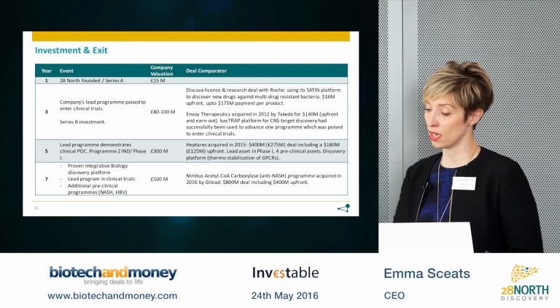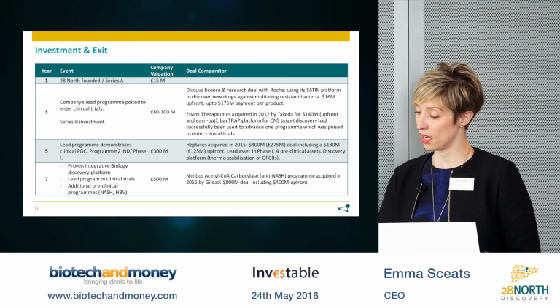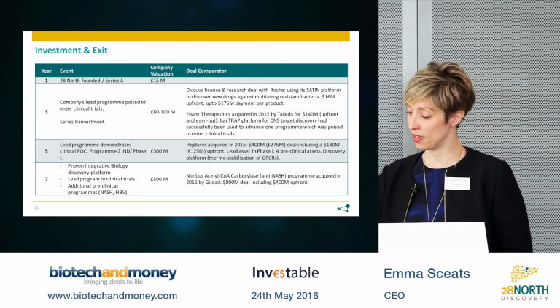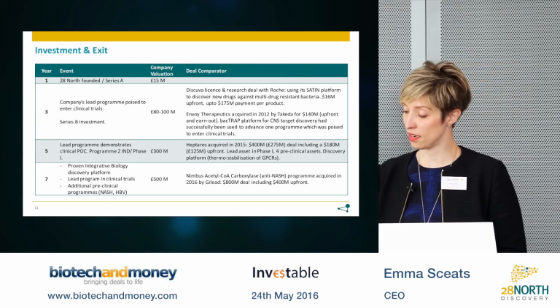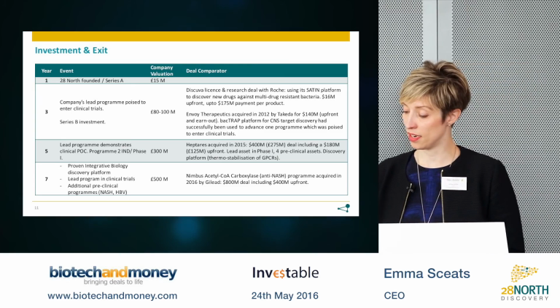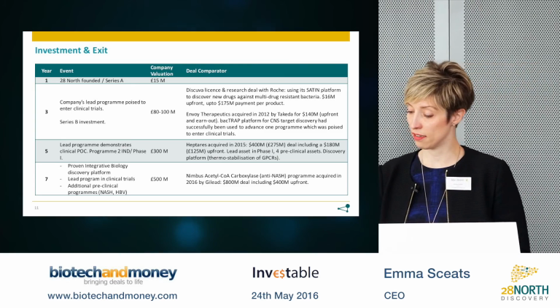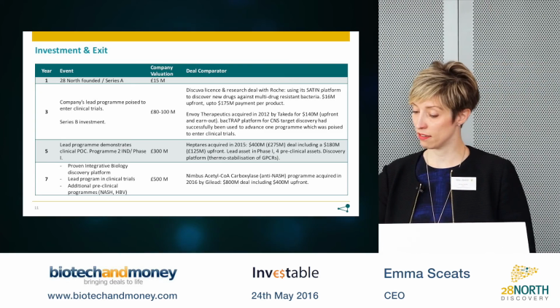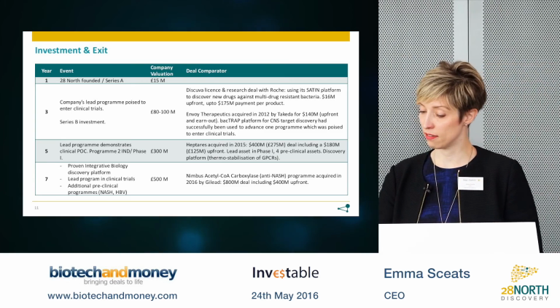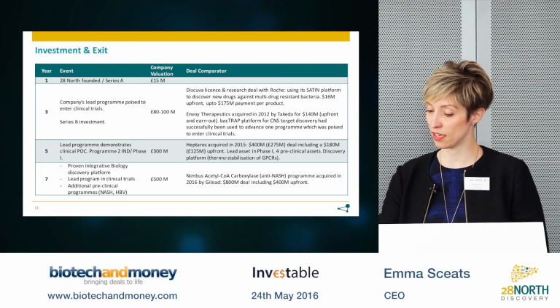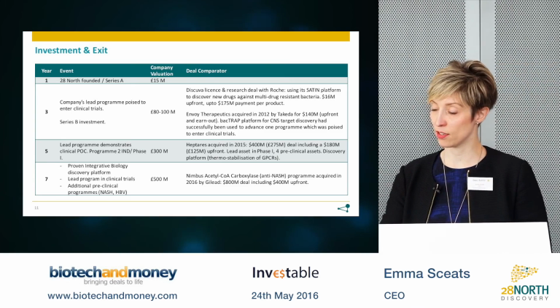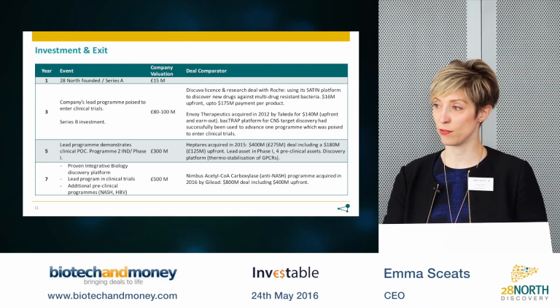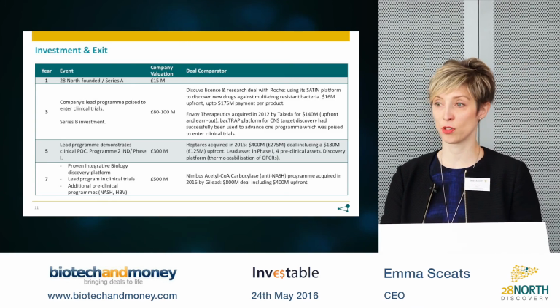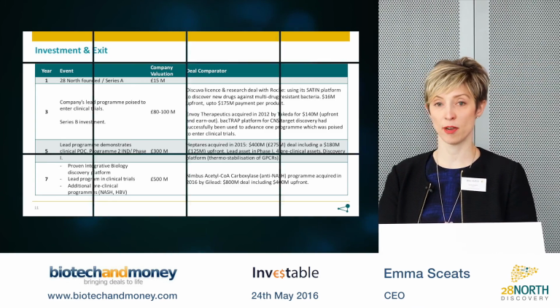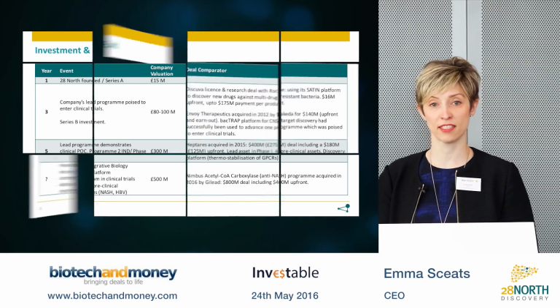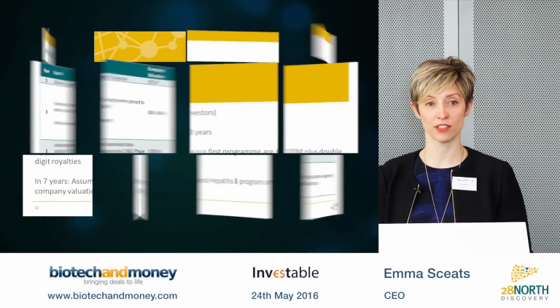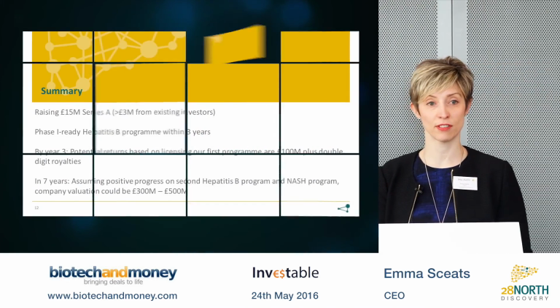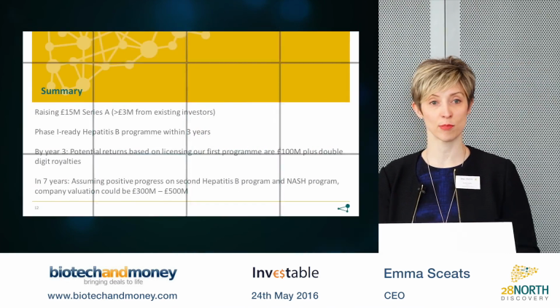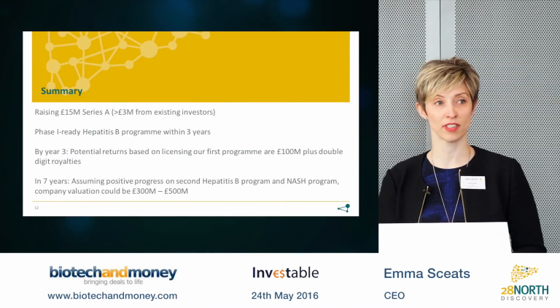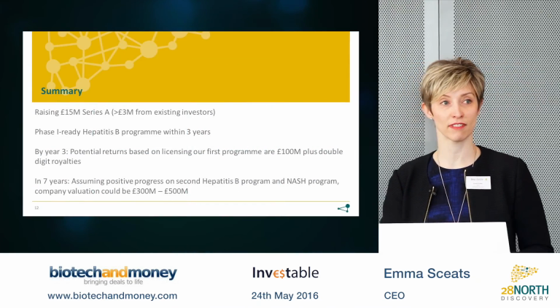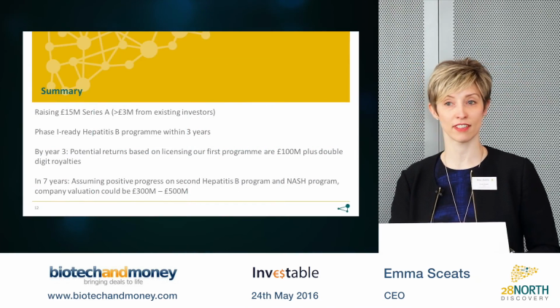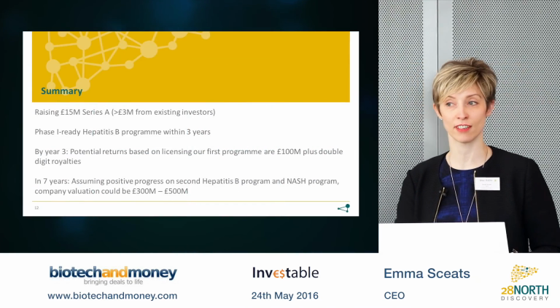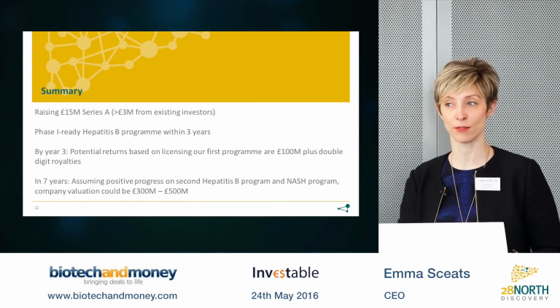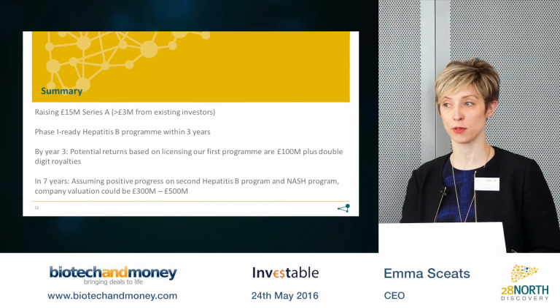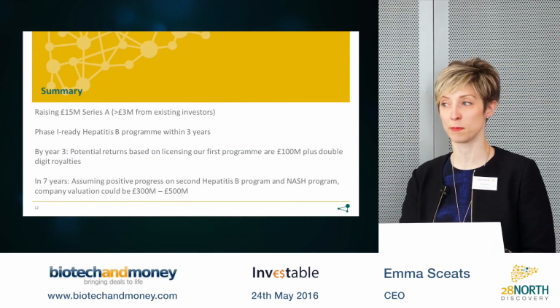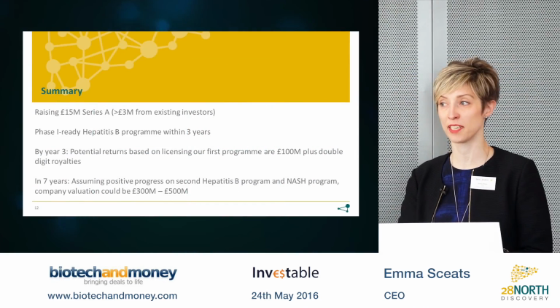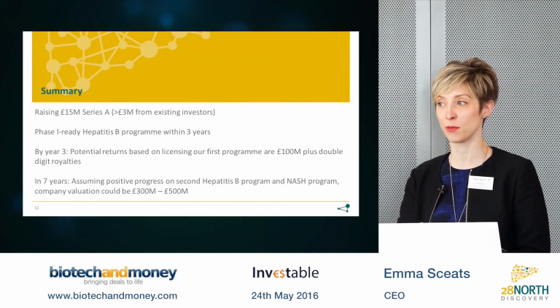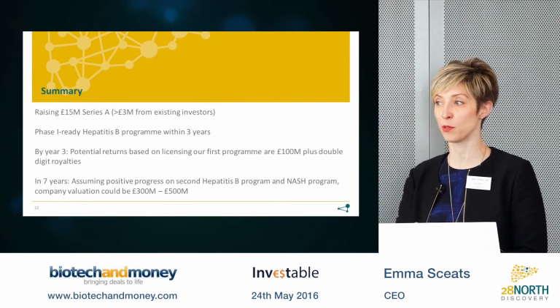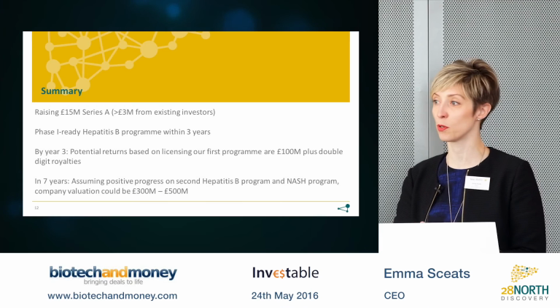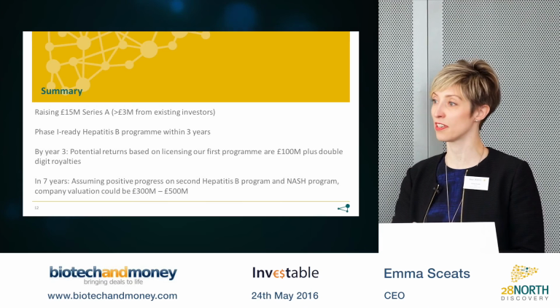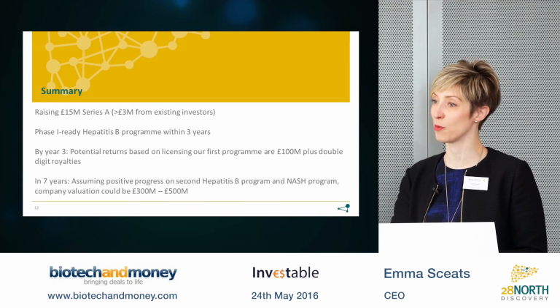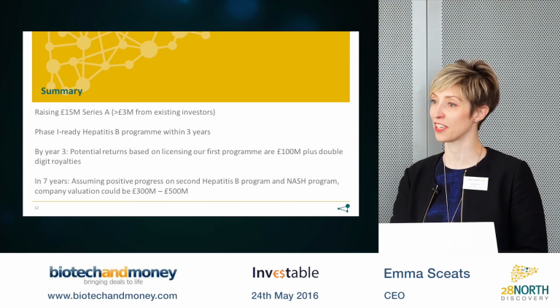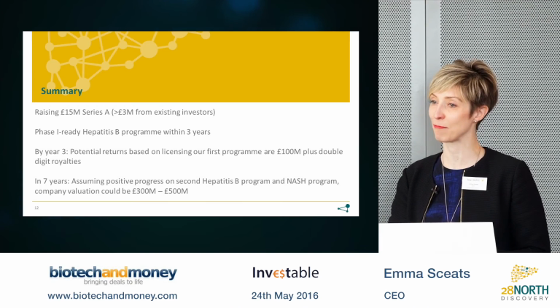I thank you for your time and attention this morning and look forward to speaking with you all at the networking. Thank you.